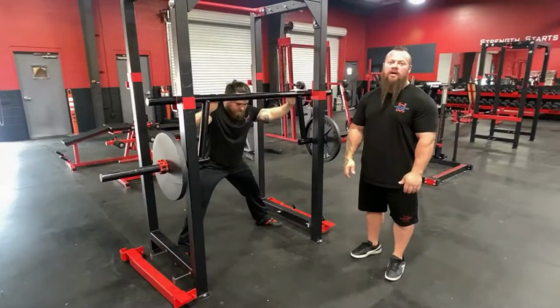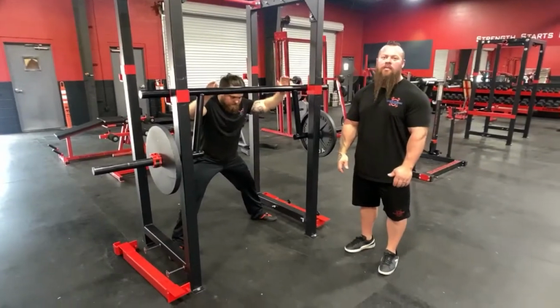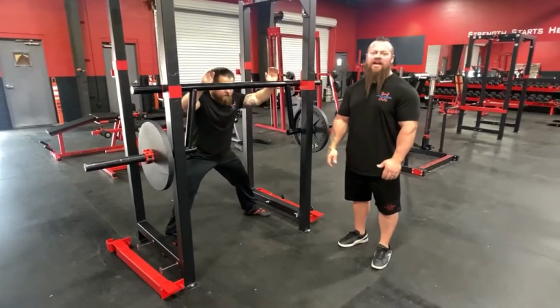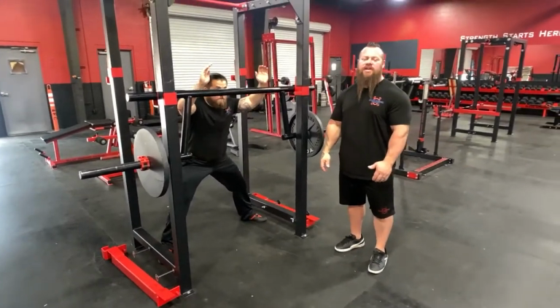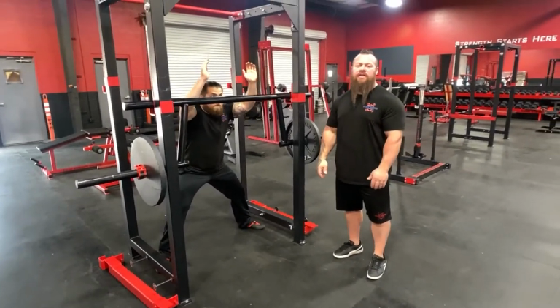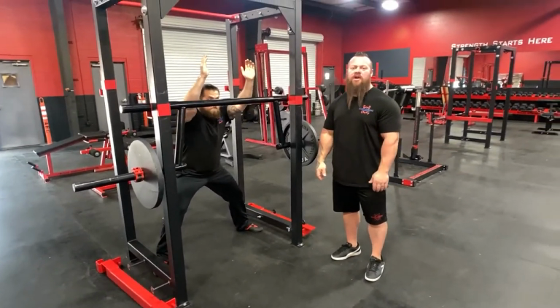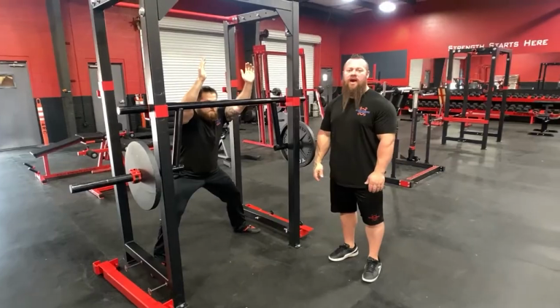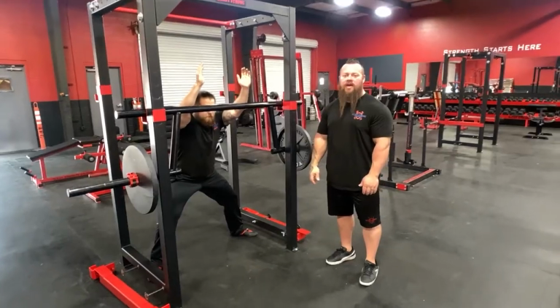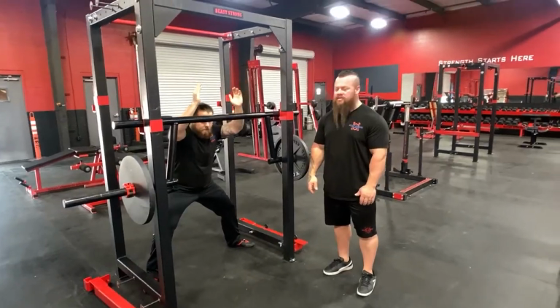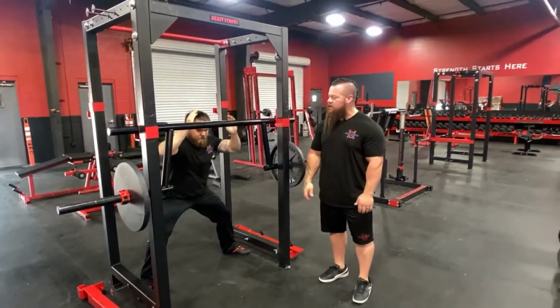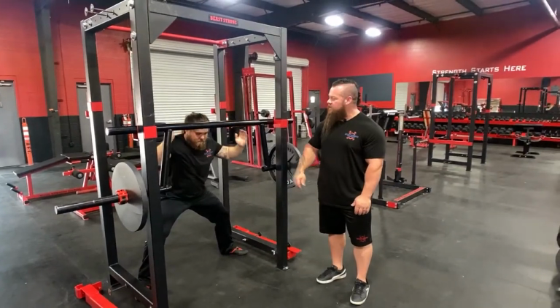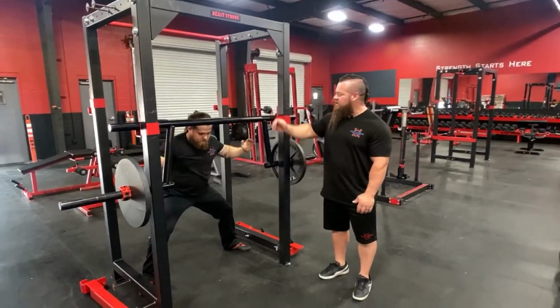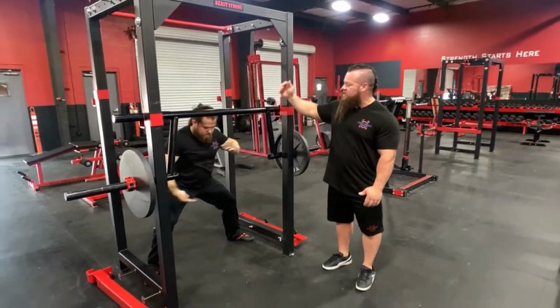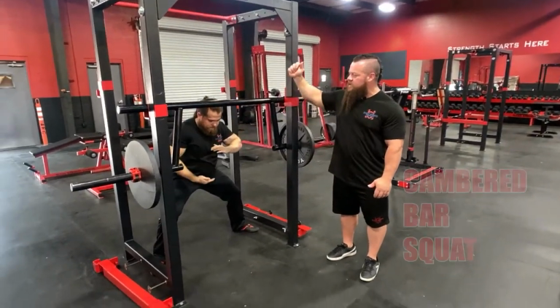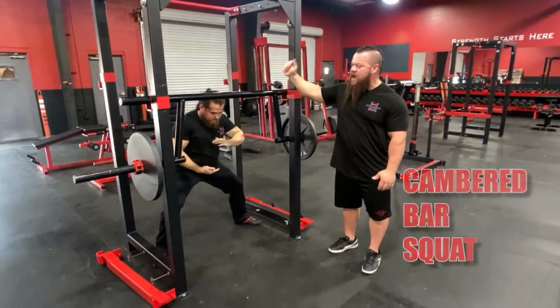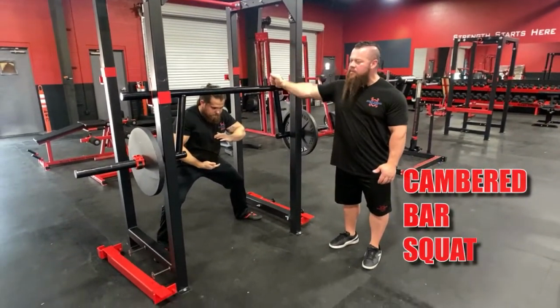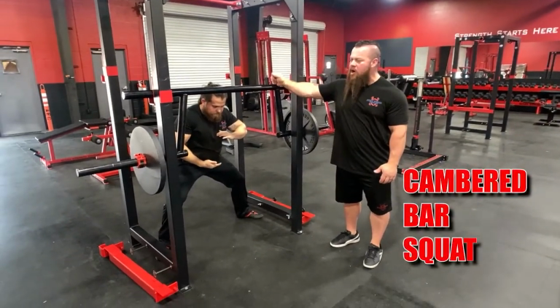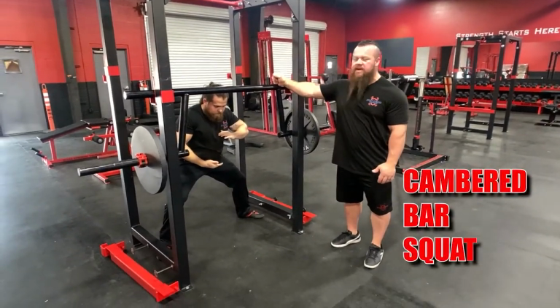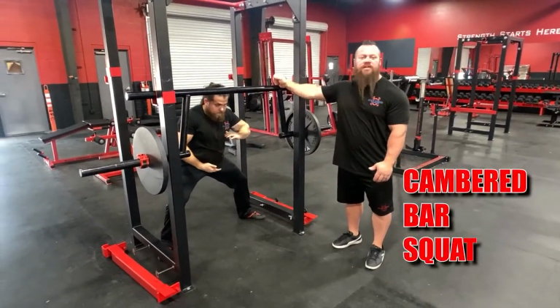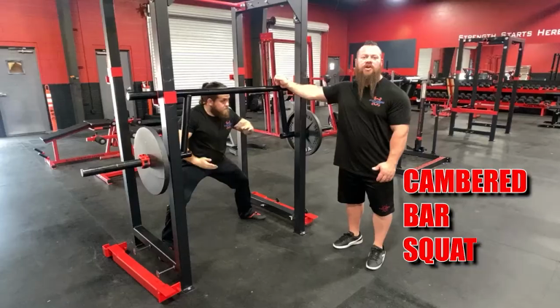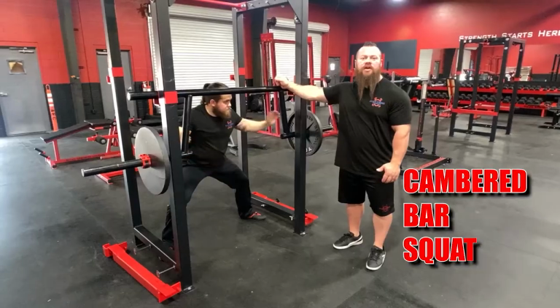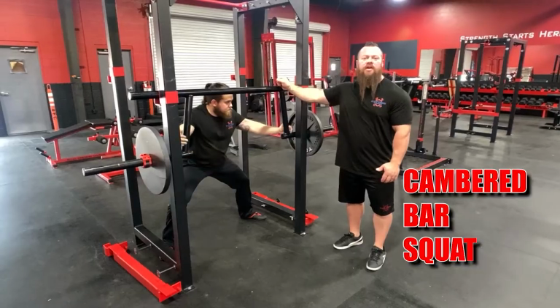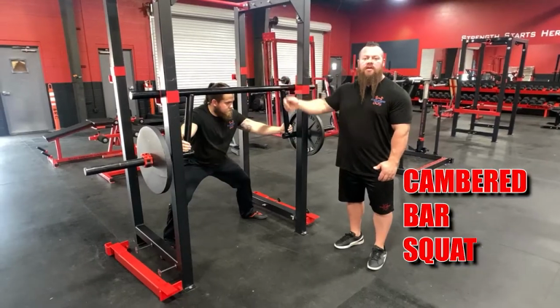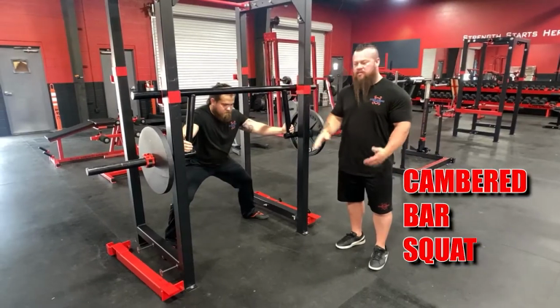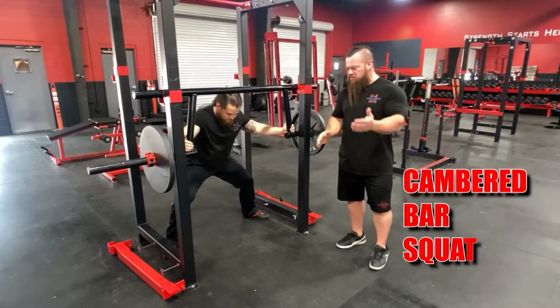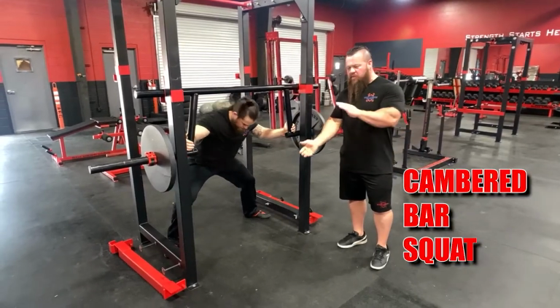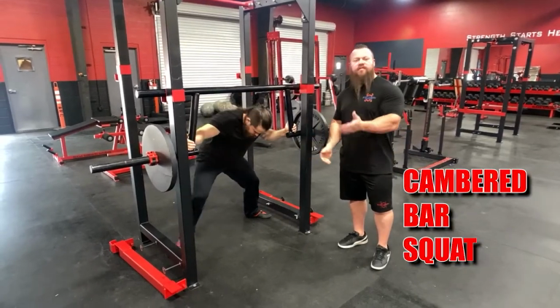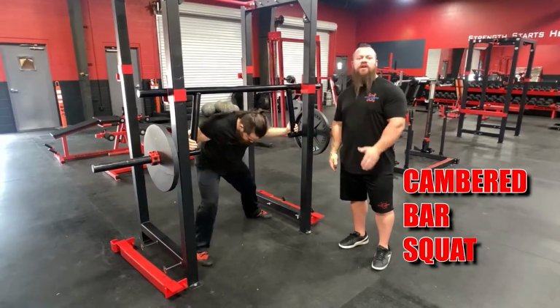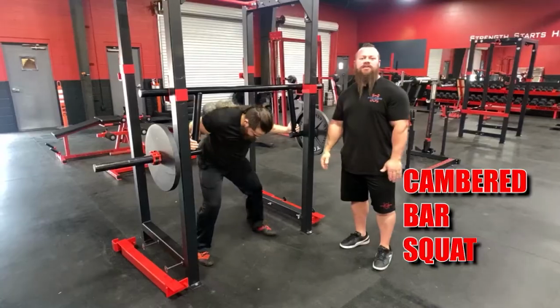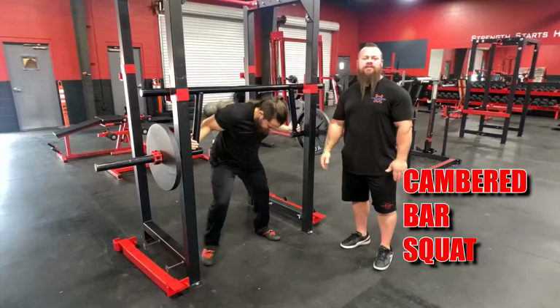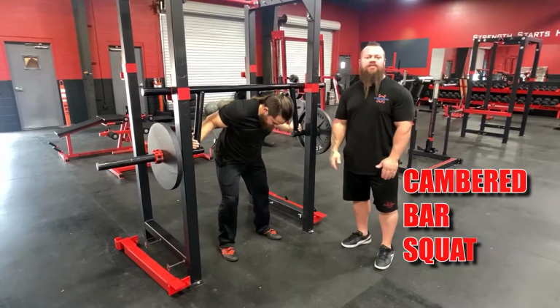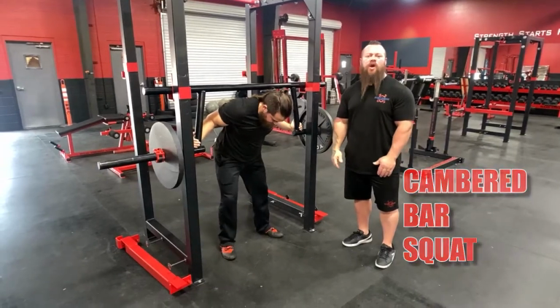We're back at you here at B-Strong Powerhouse. This is the cambered bar. Ben's going to show you a couple different variations of the squat.